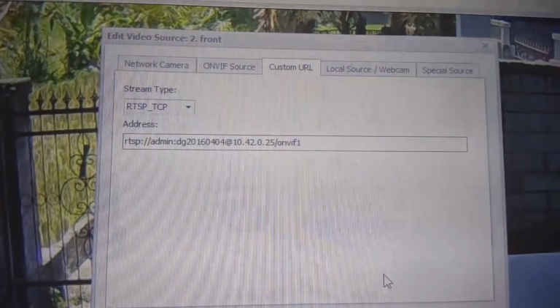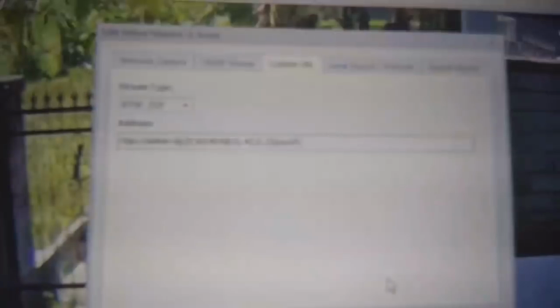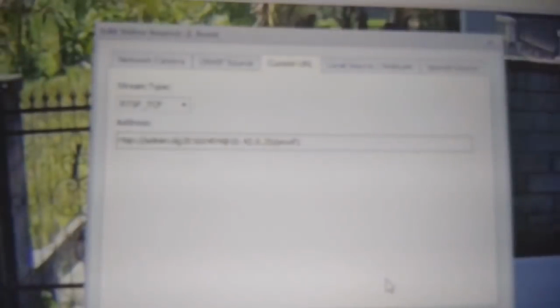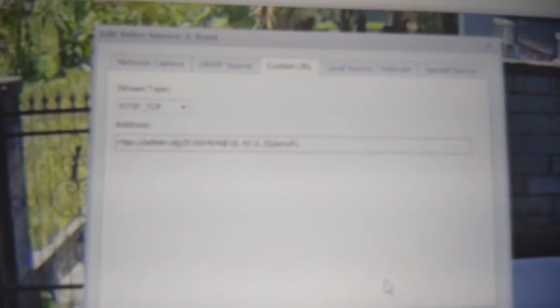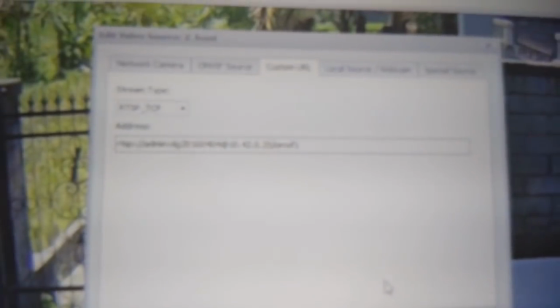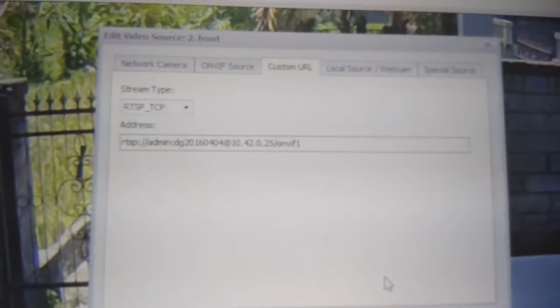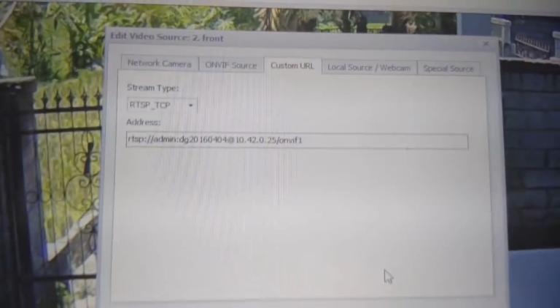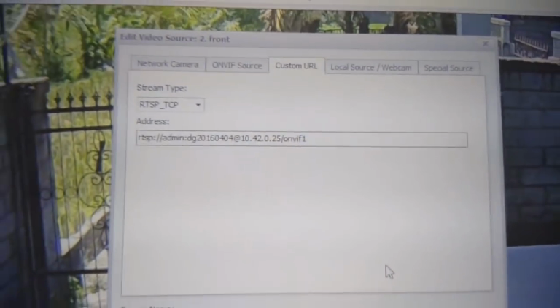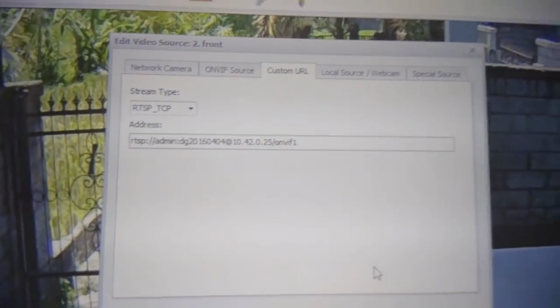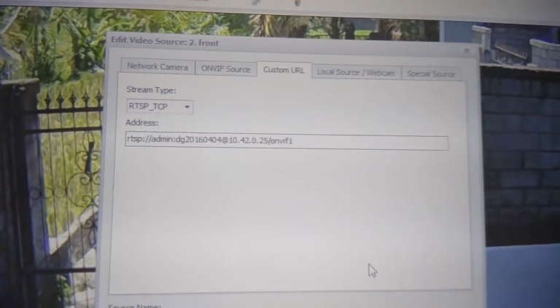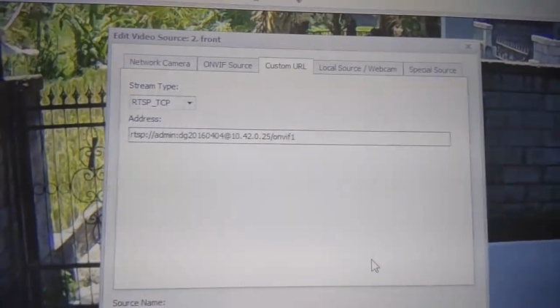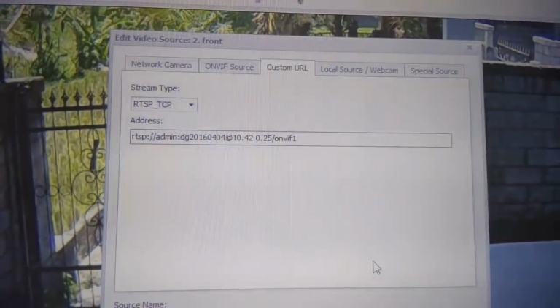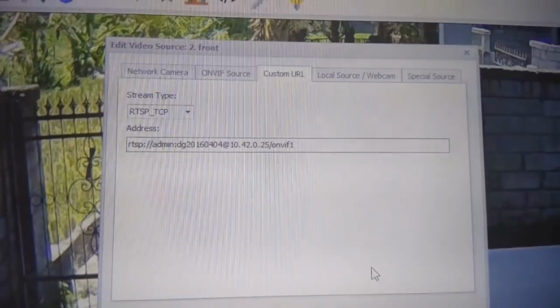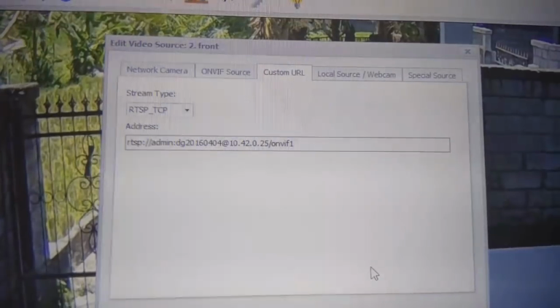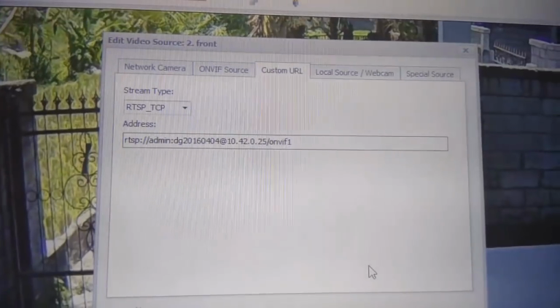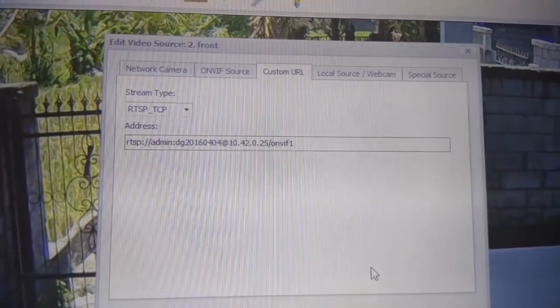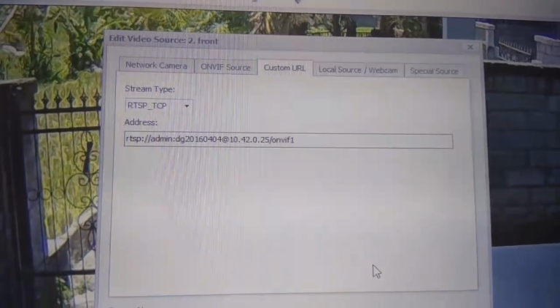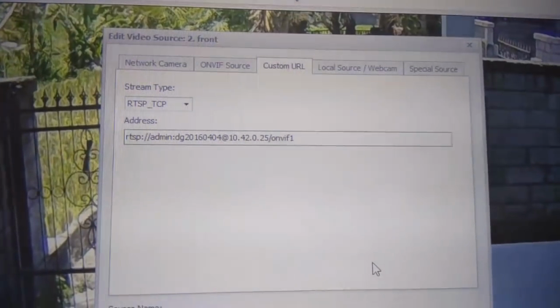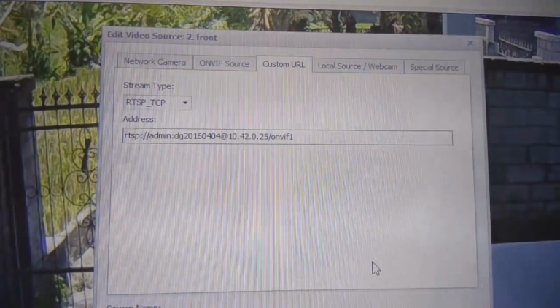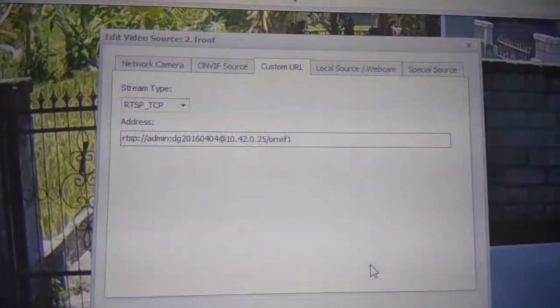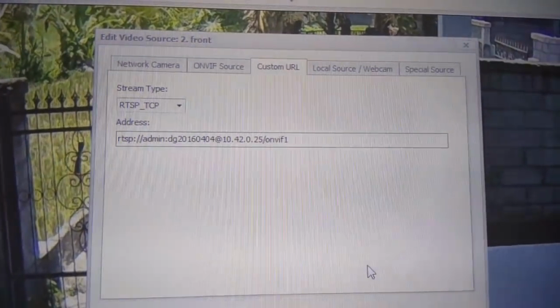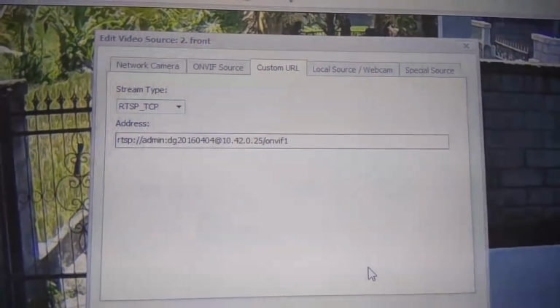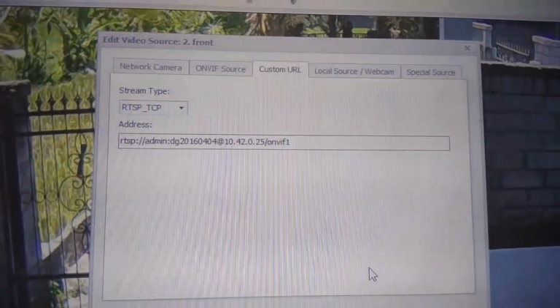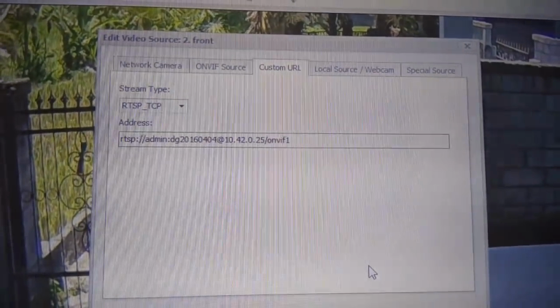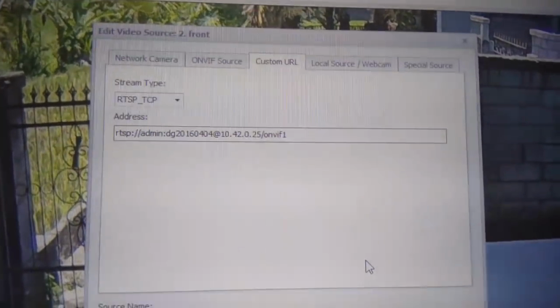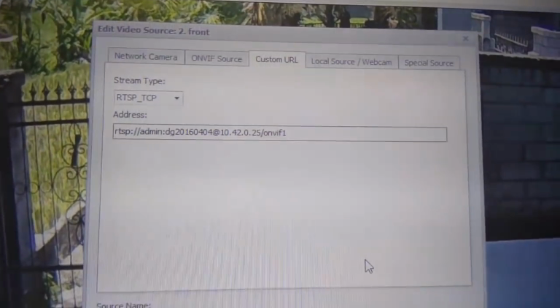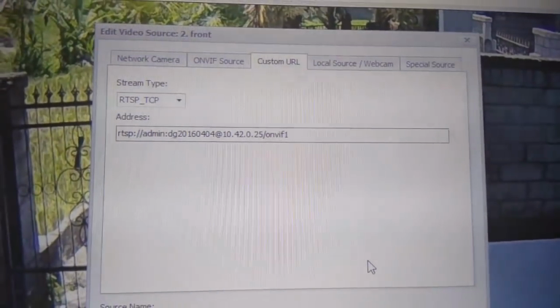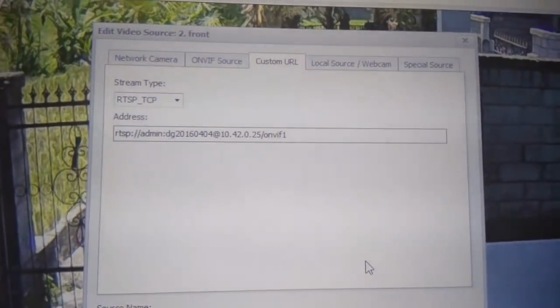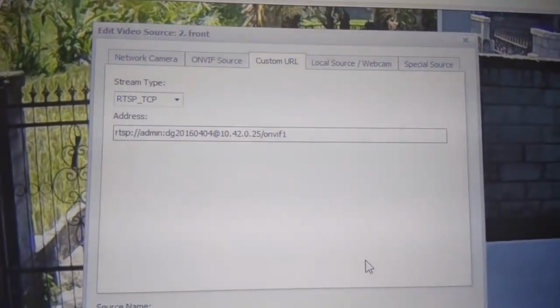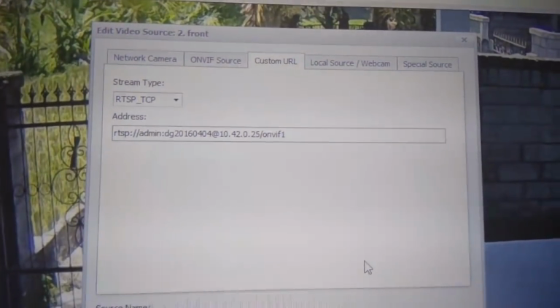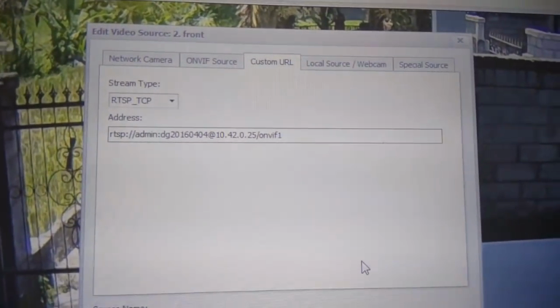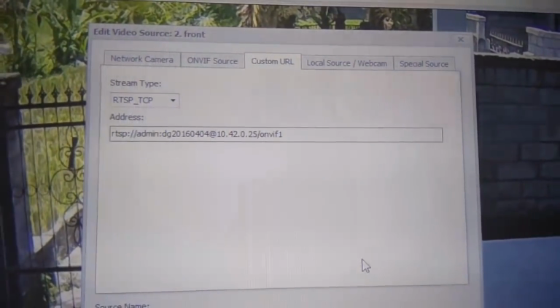Basically the only thing you have to fix for yourself is the IP address of your local network.